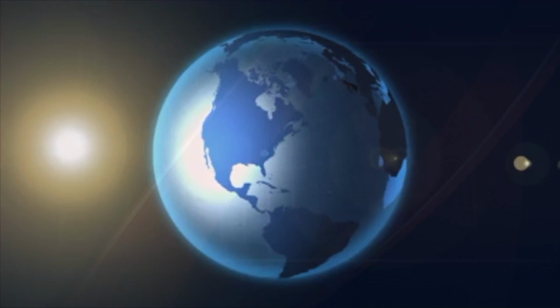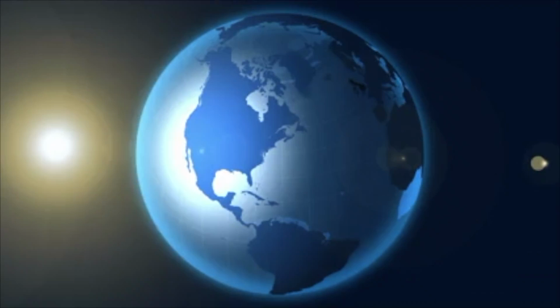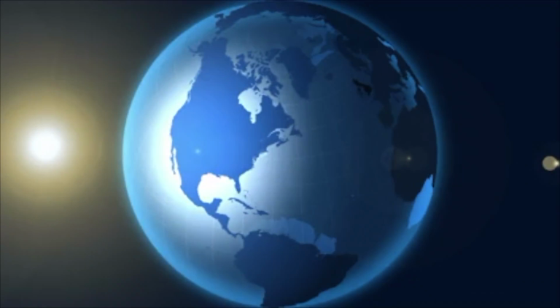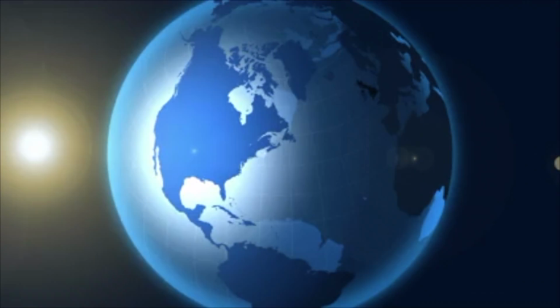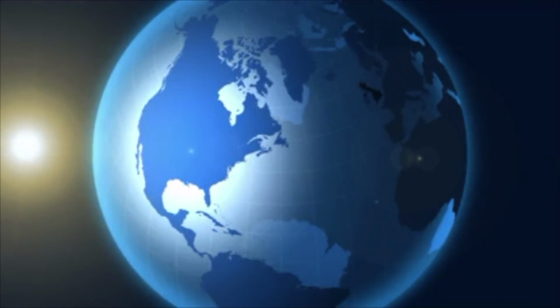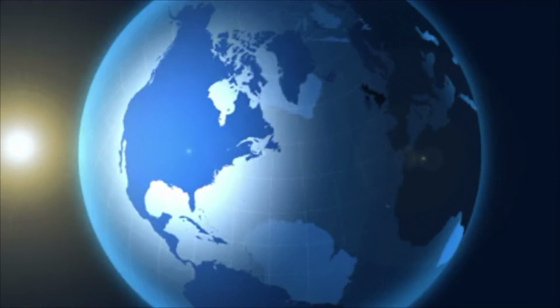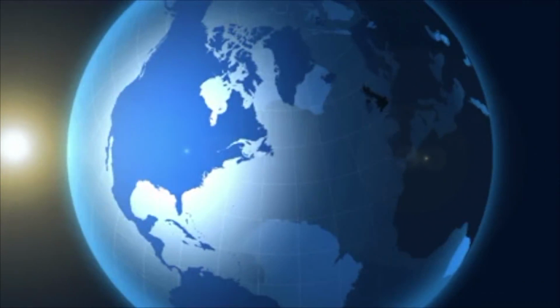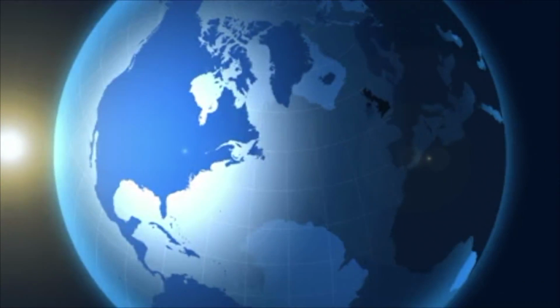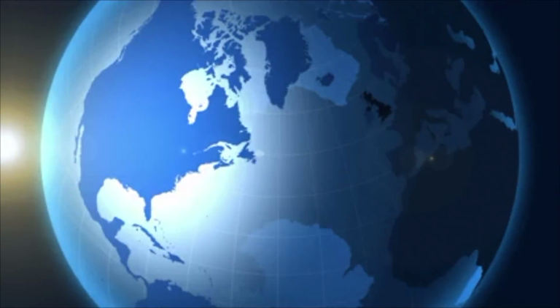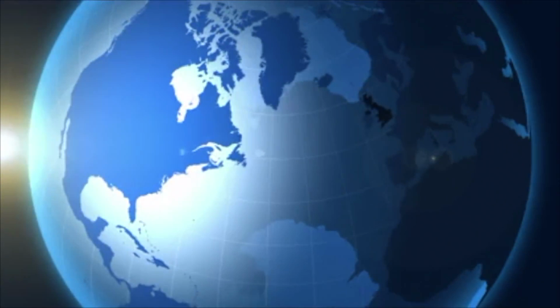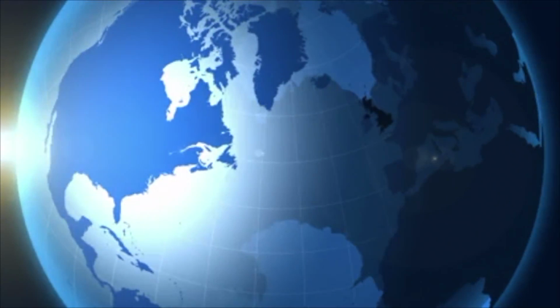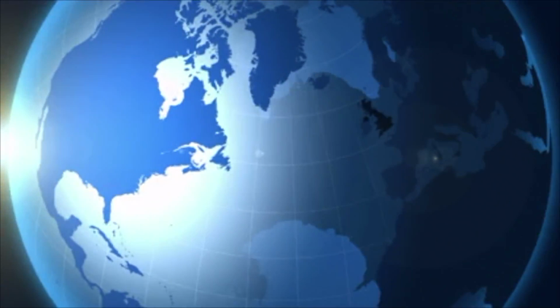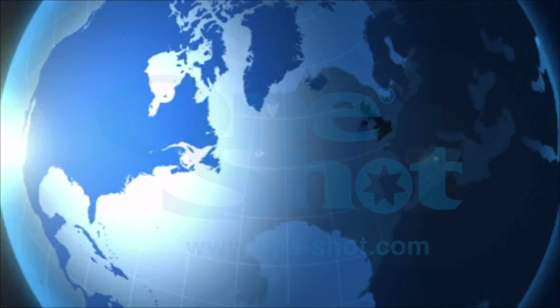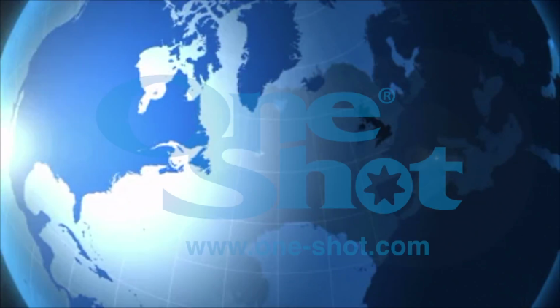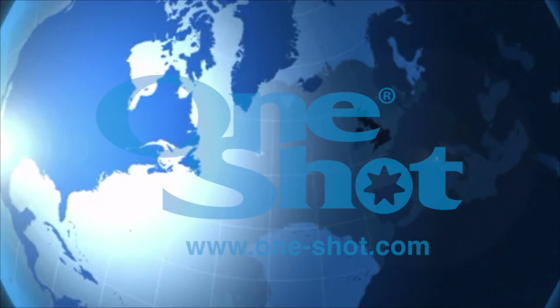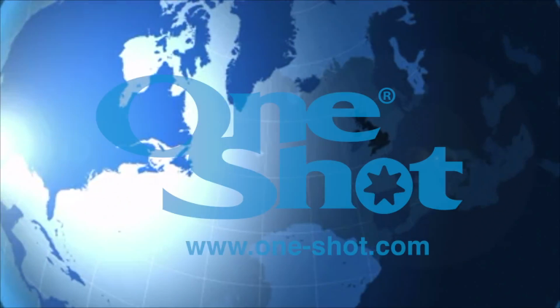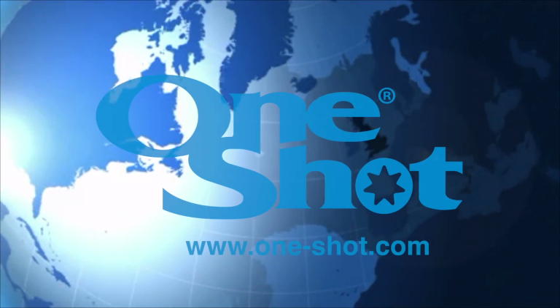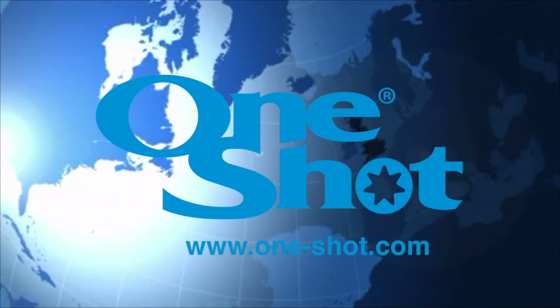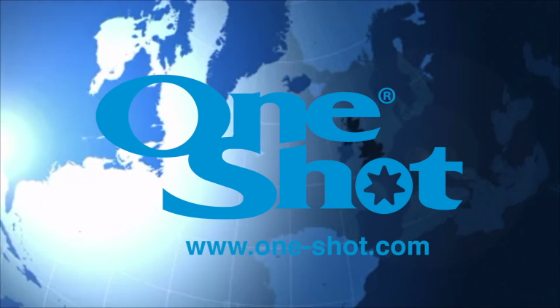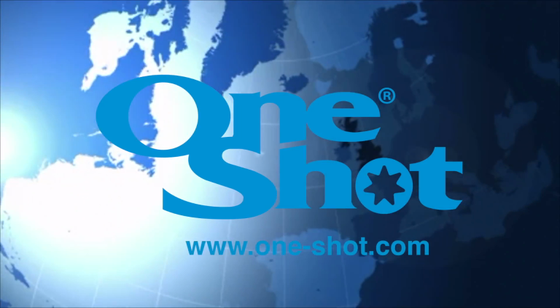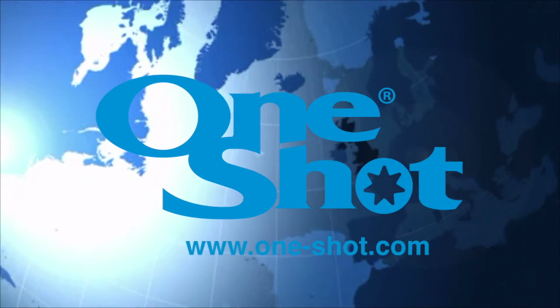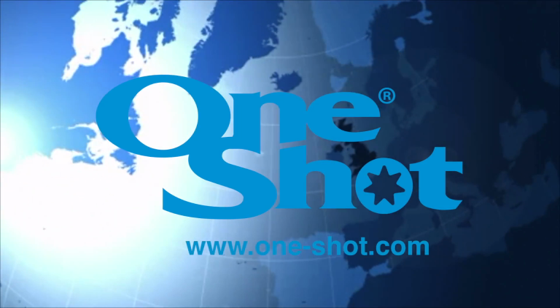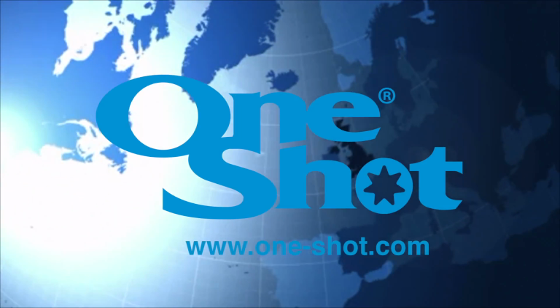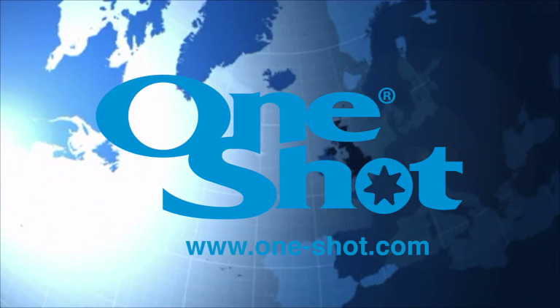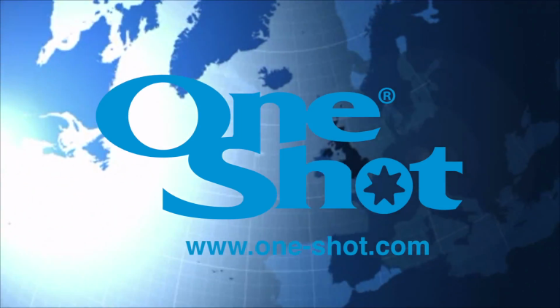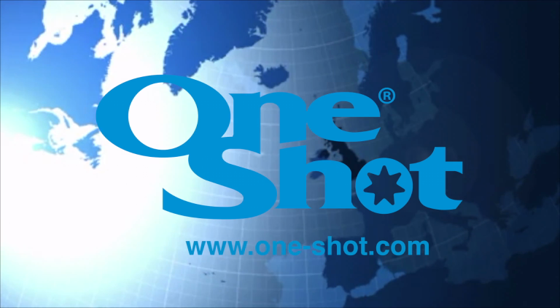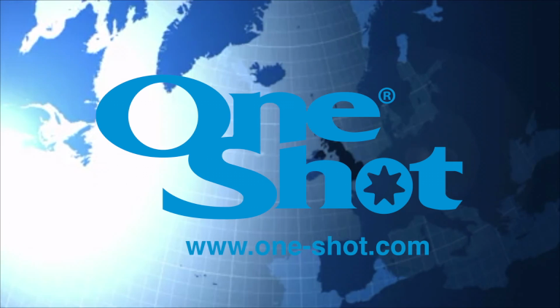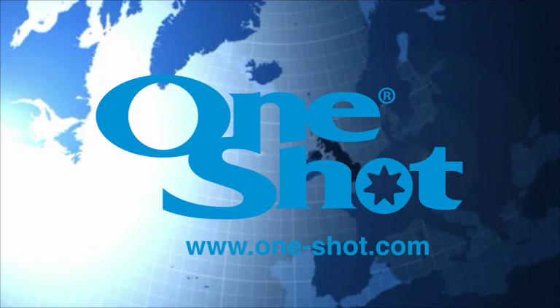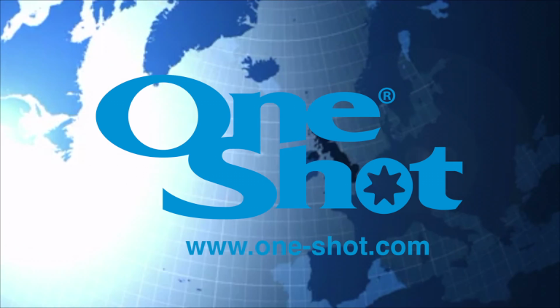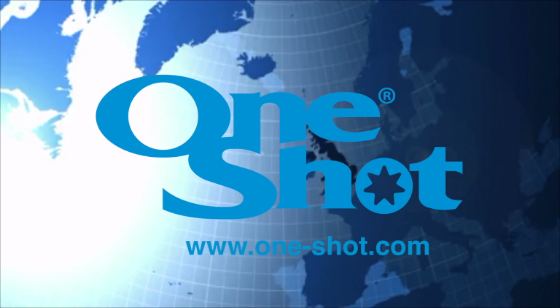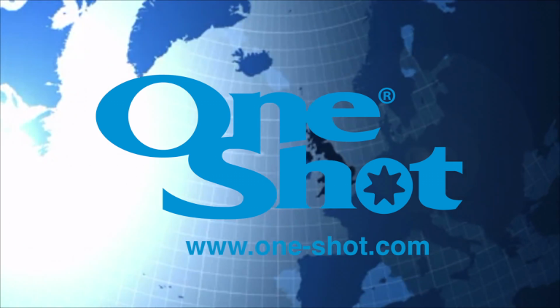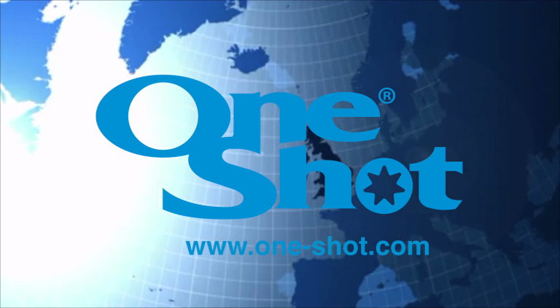Check out our website at www.one-shot.com